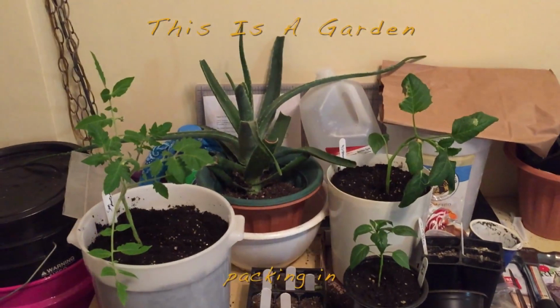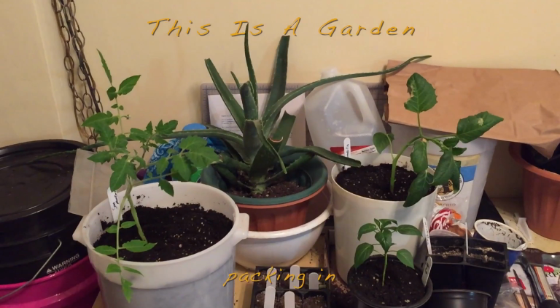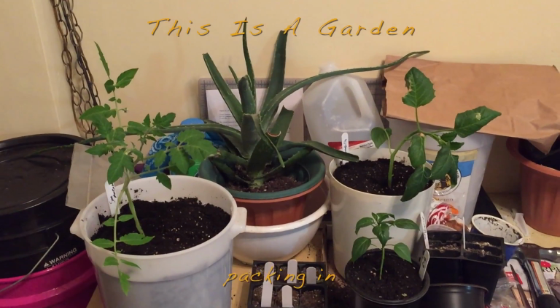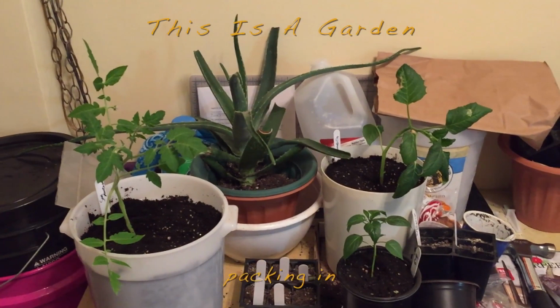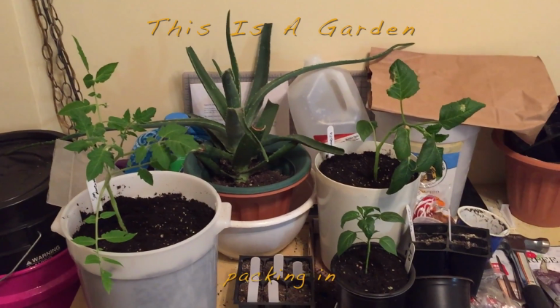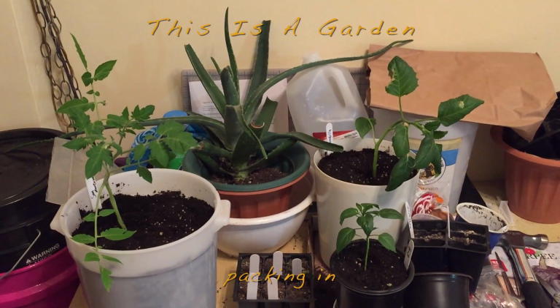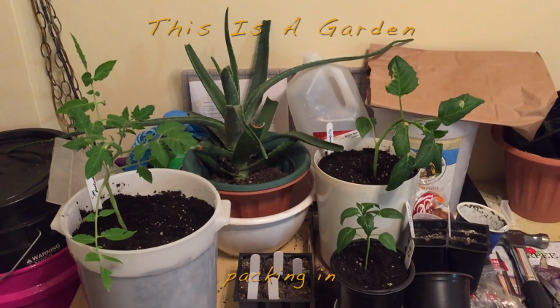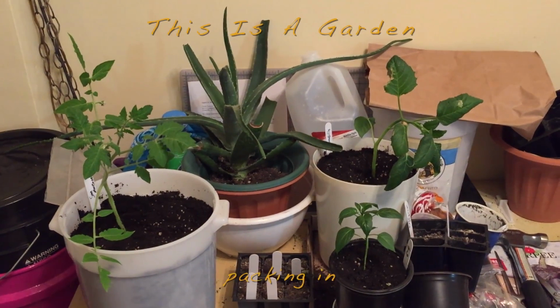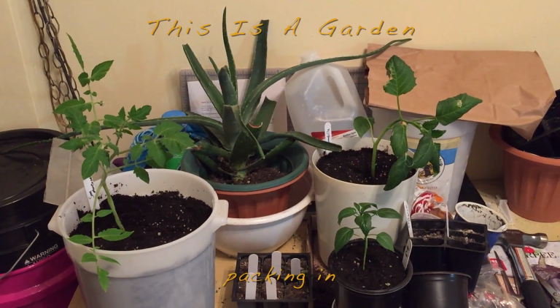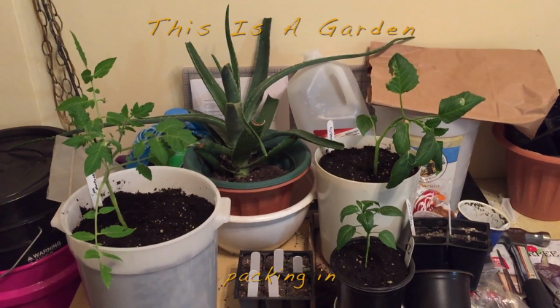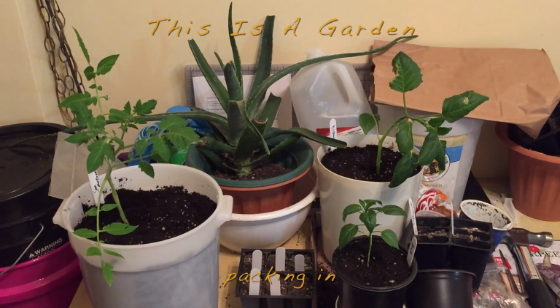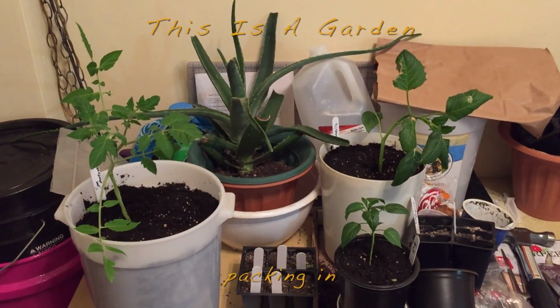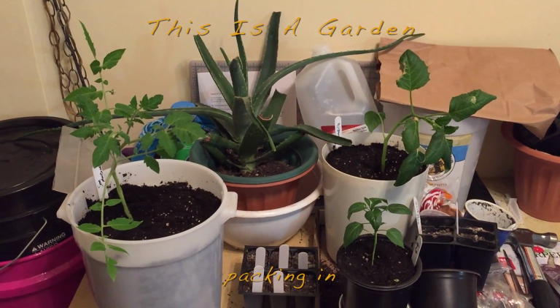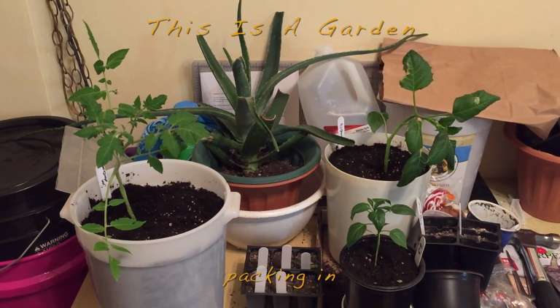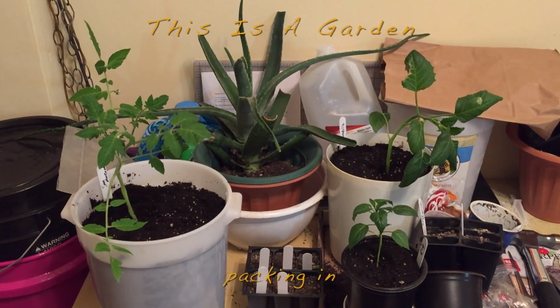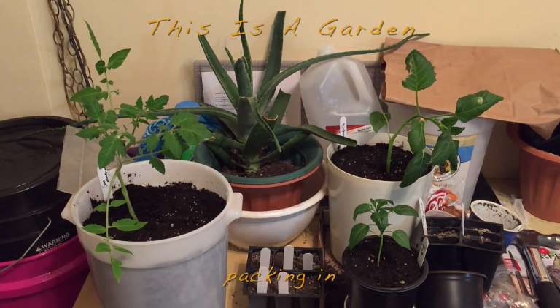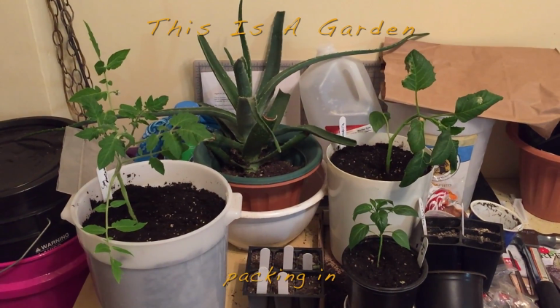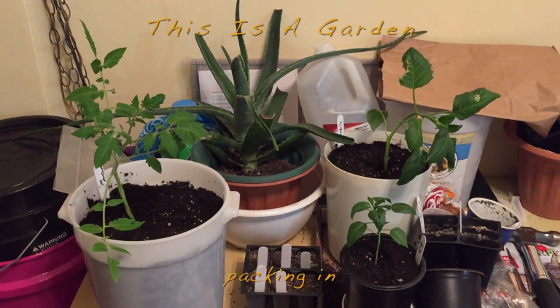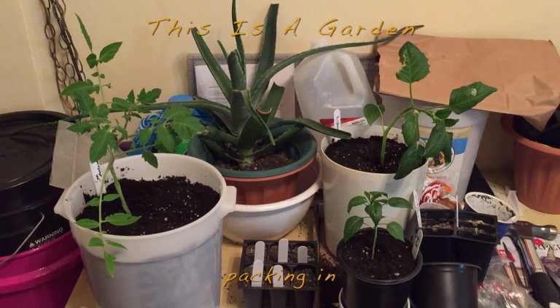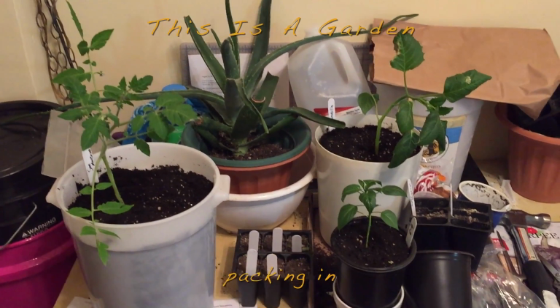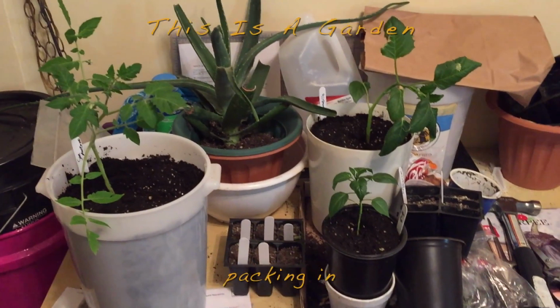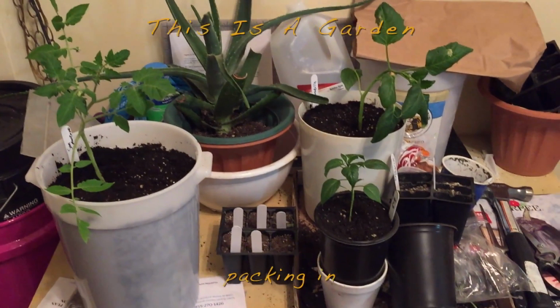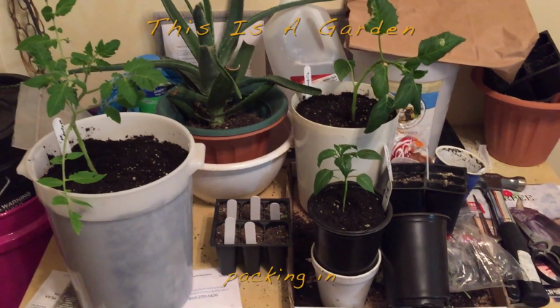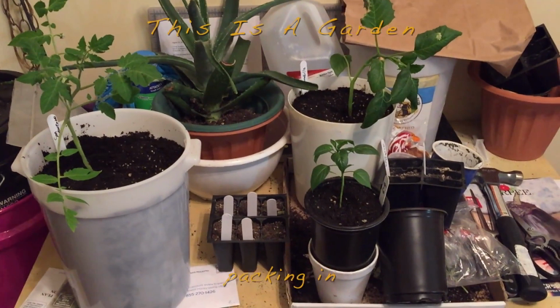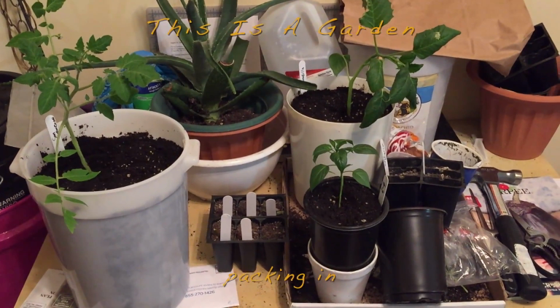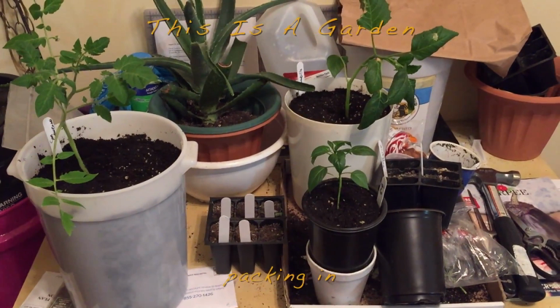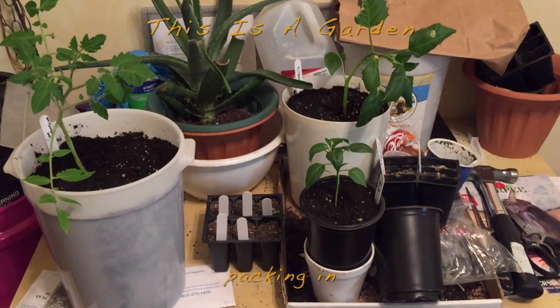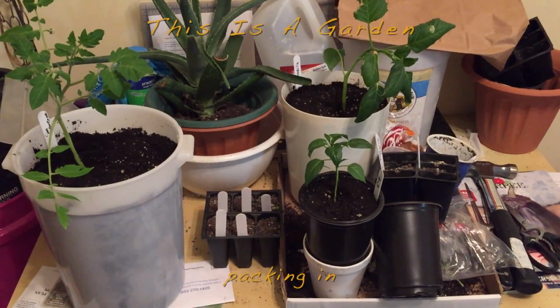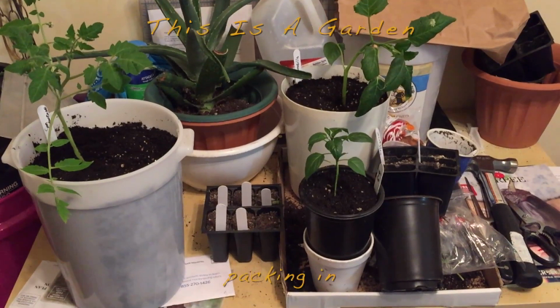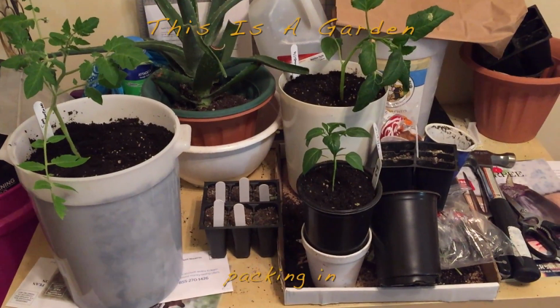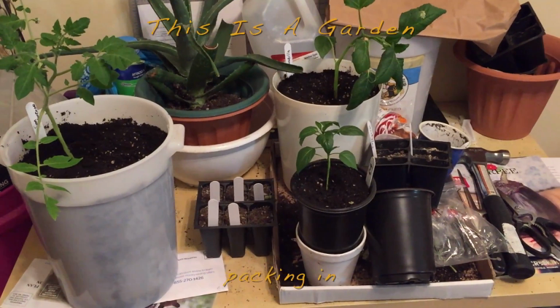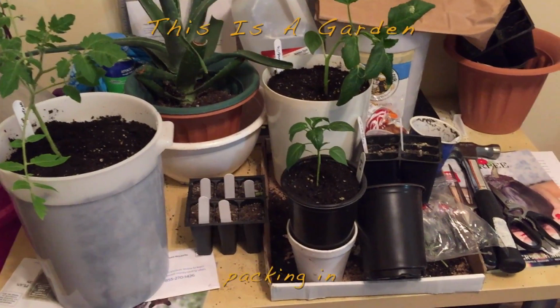The aloe plant is ever-present — the all-wonderful Grandma Aloe. However, I've got a couple of other things to show you.